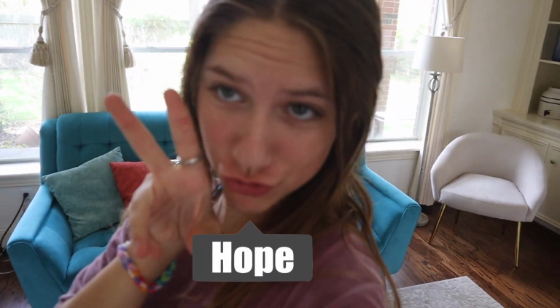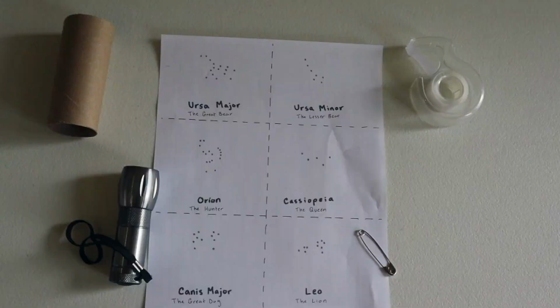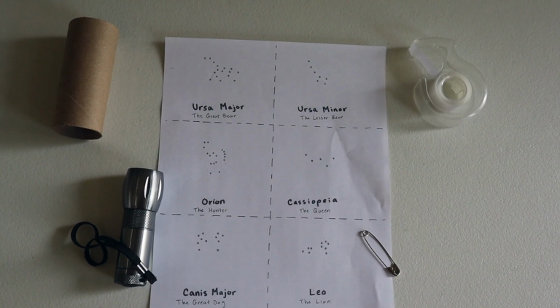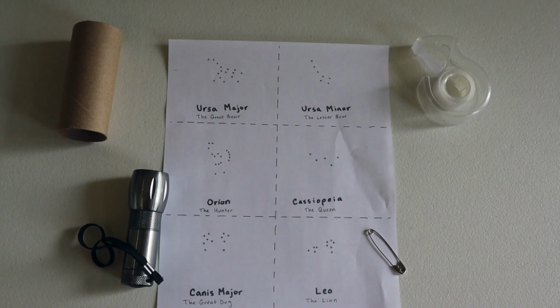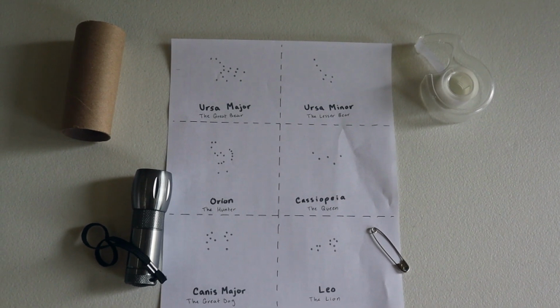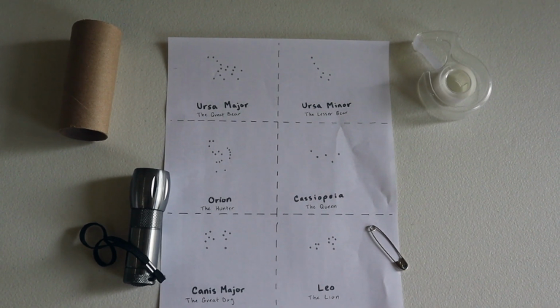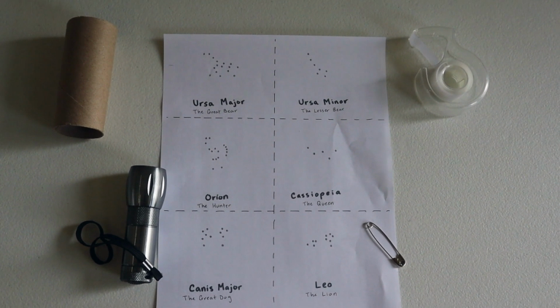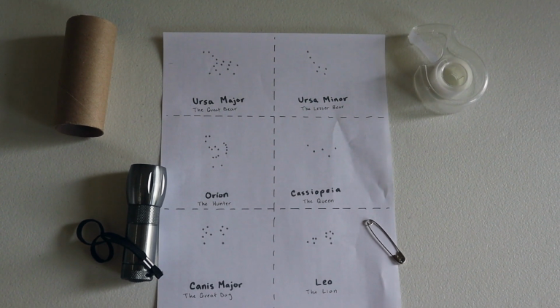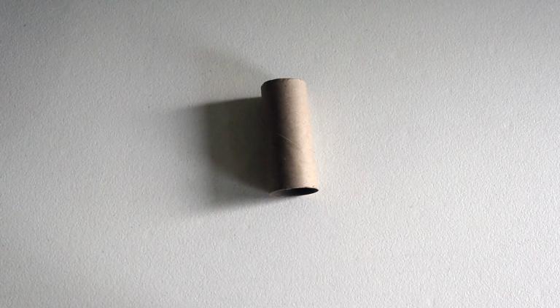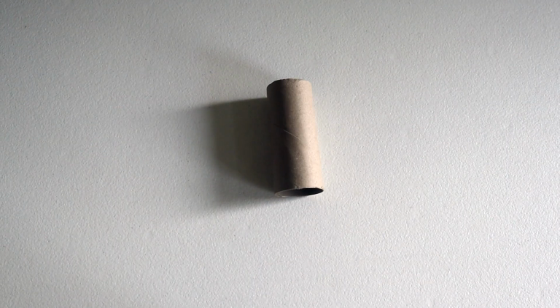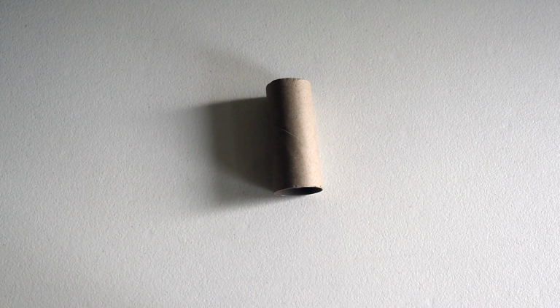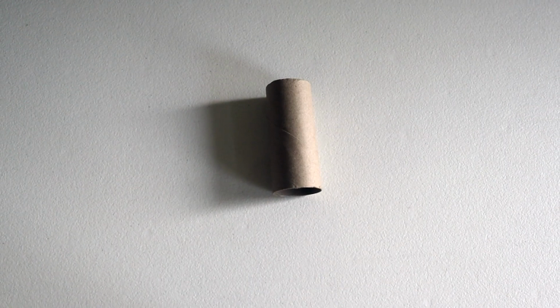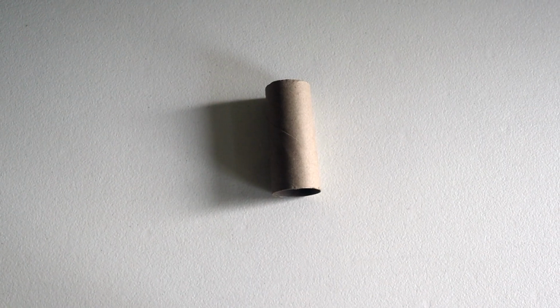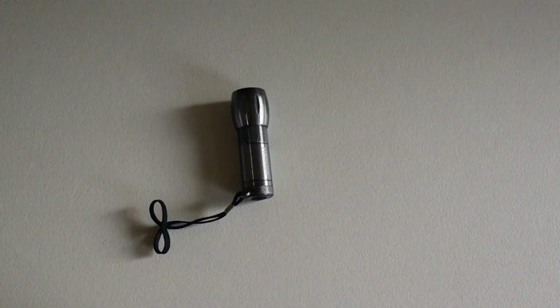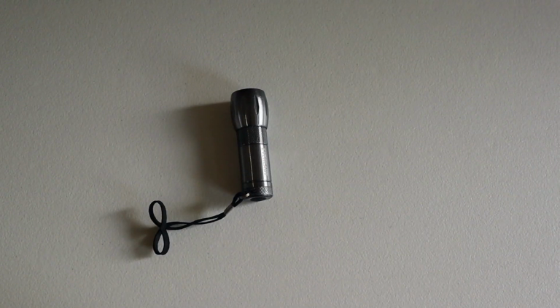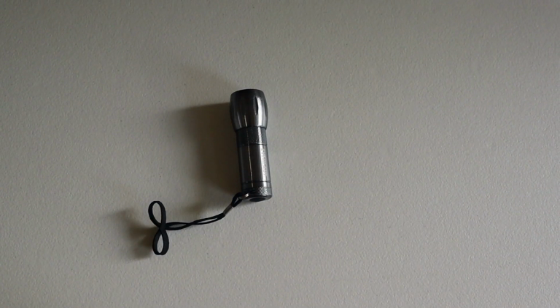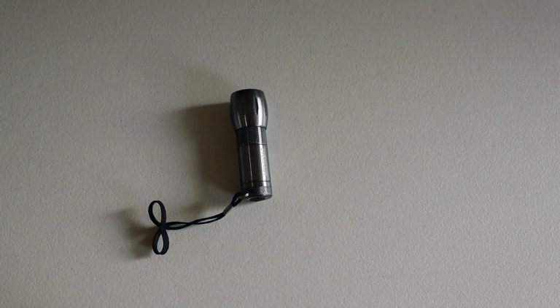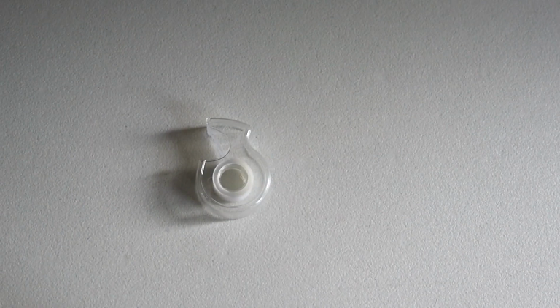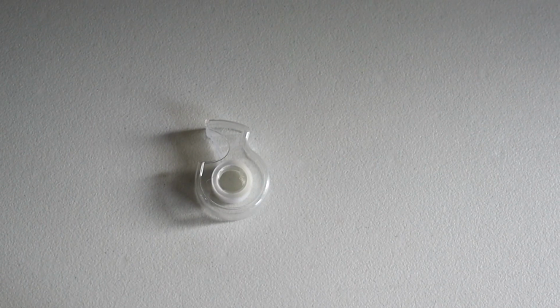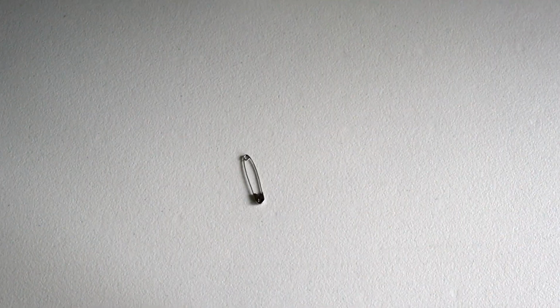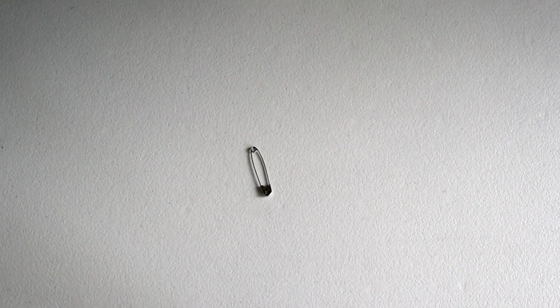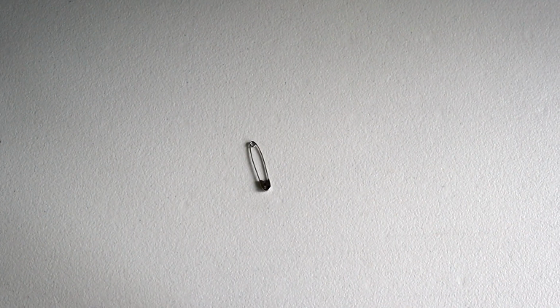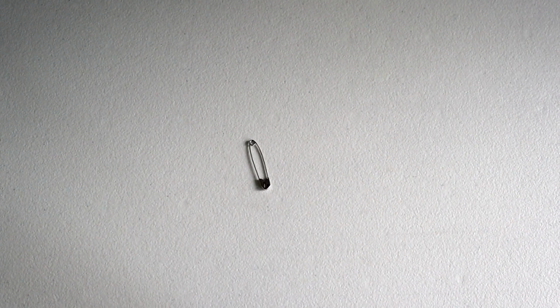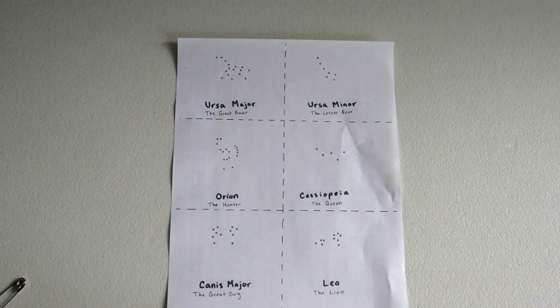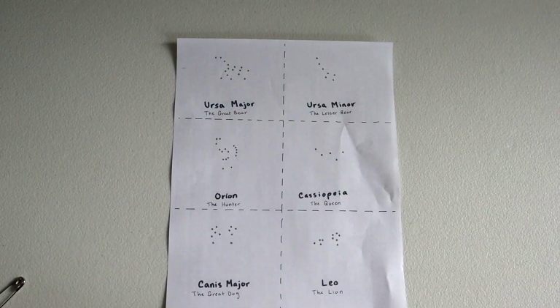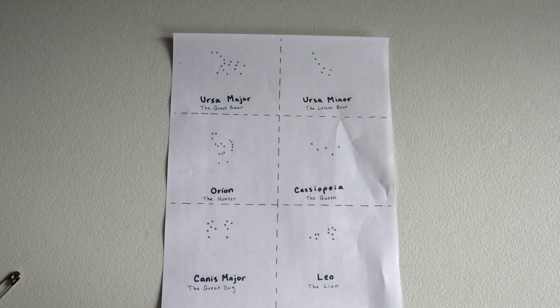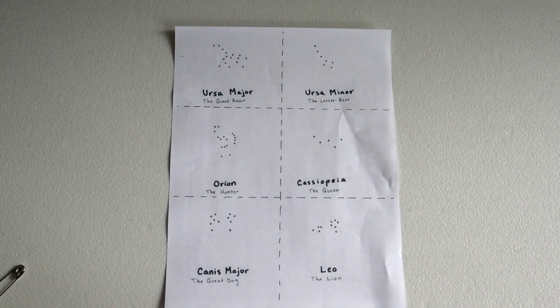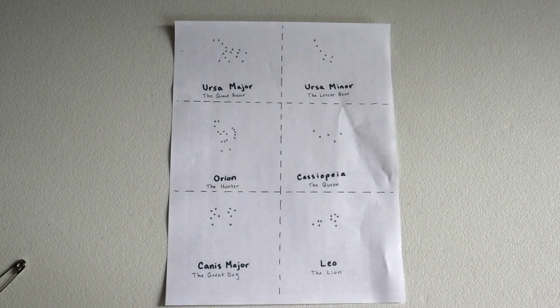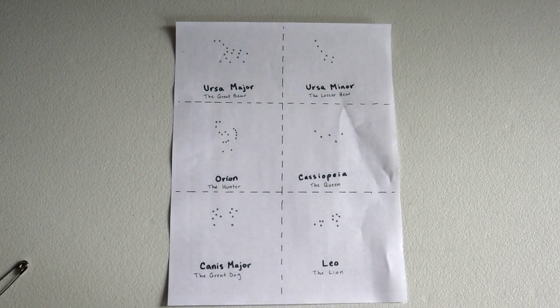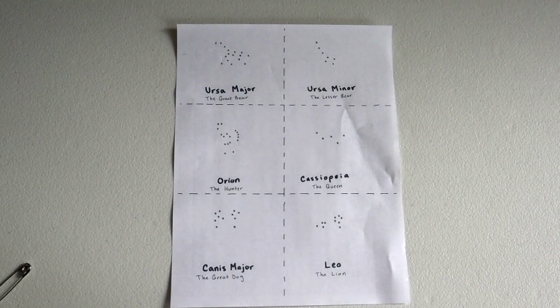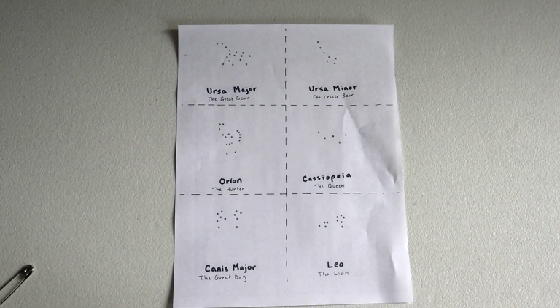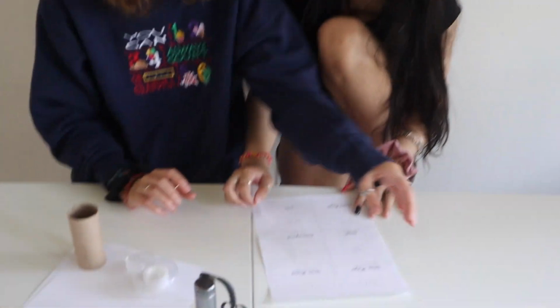We found all of the things we'll need: a toilet paper roll, flashlight, tape, safety pin, and our constellations.